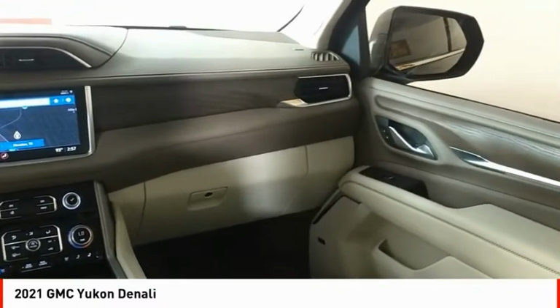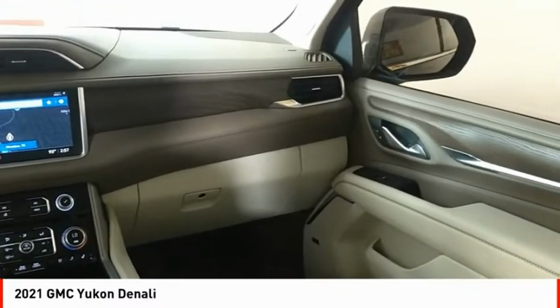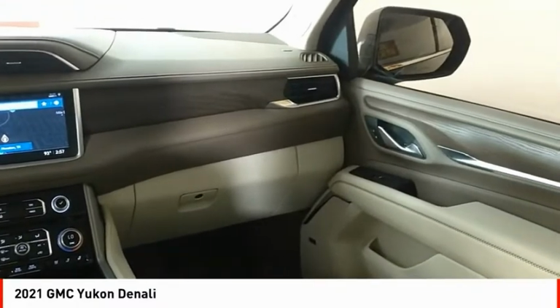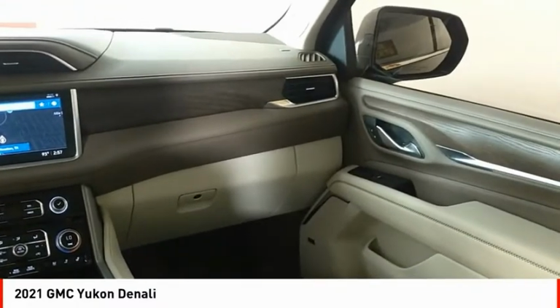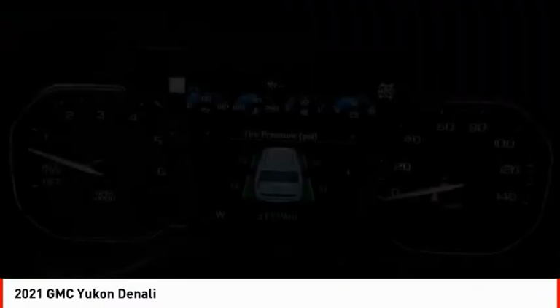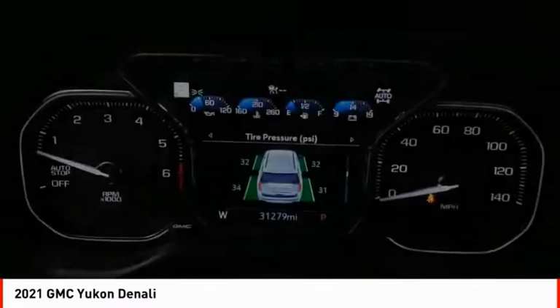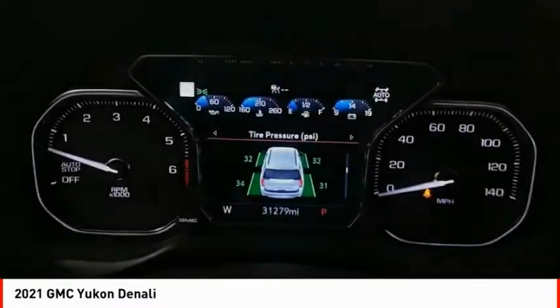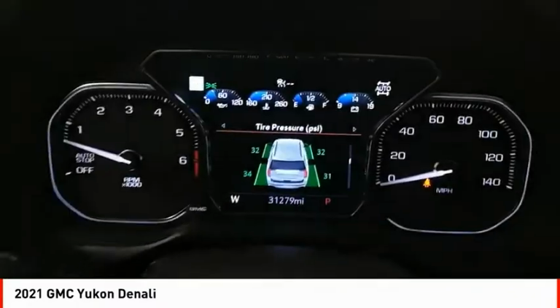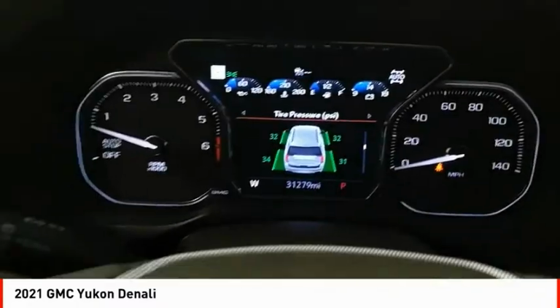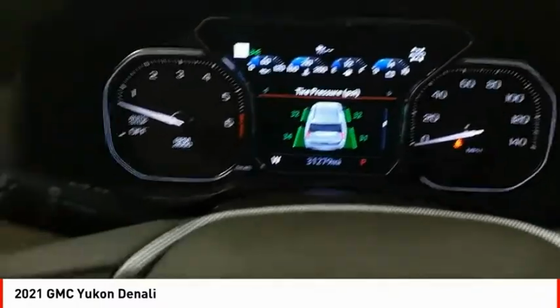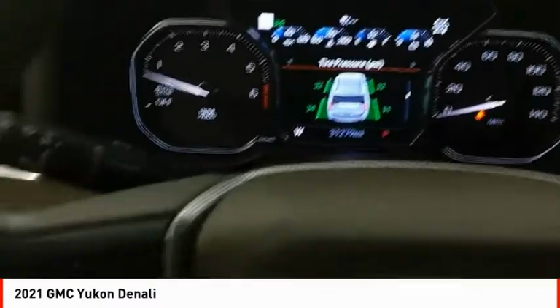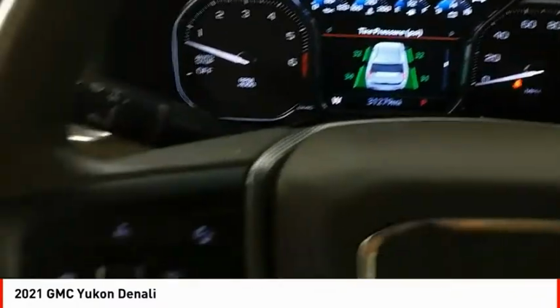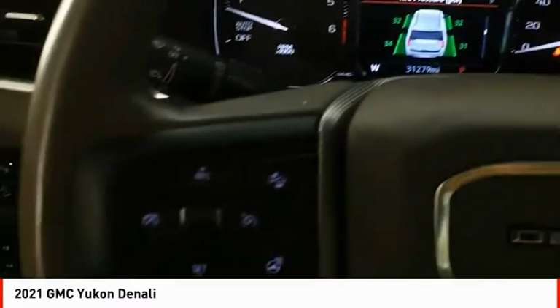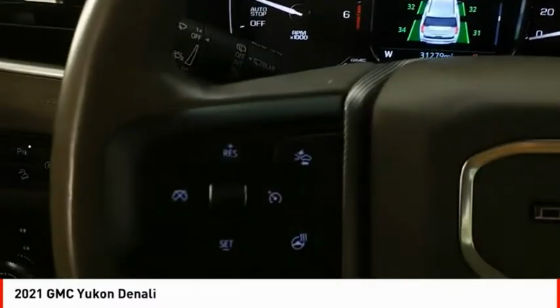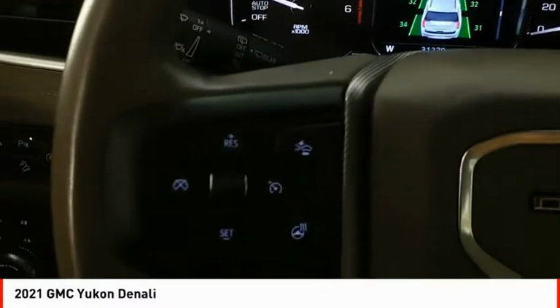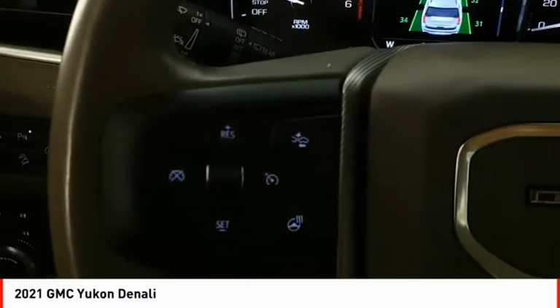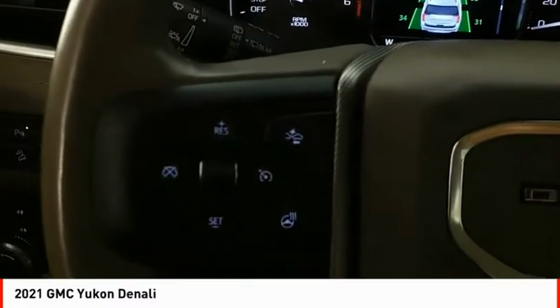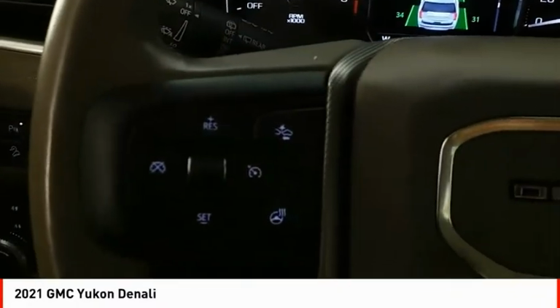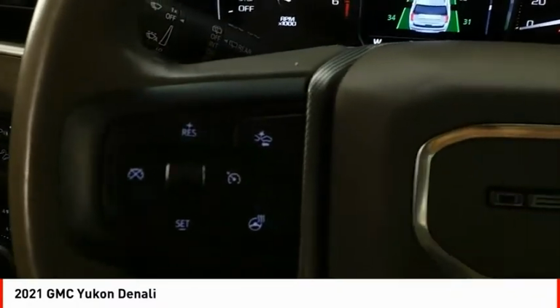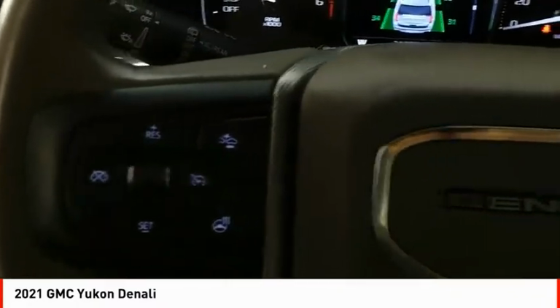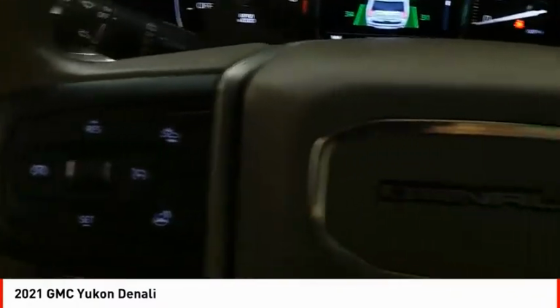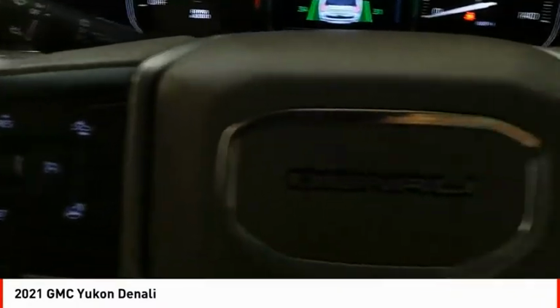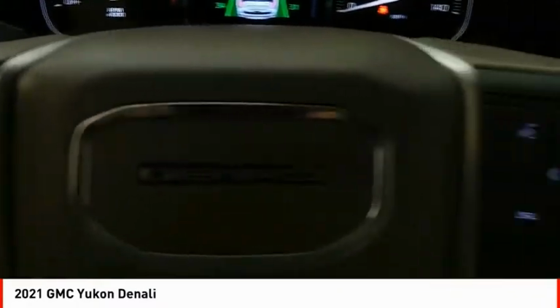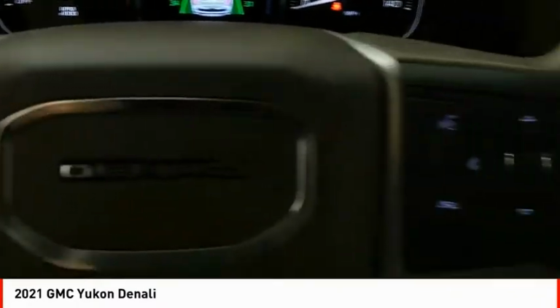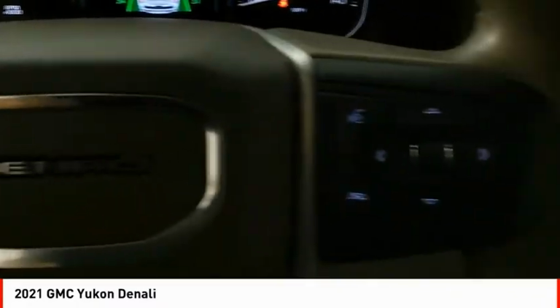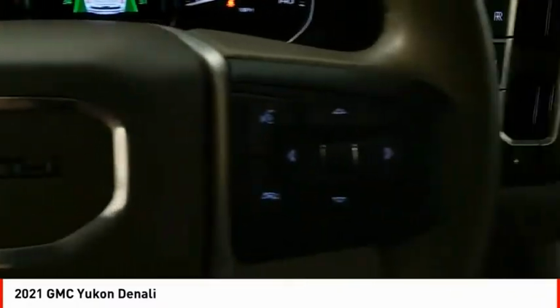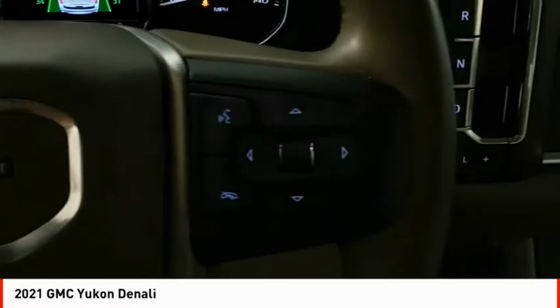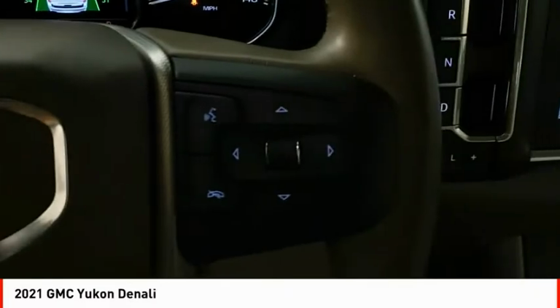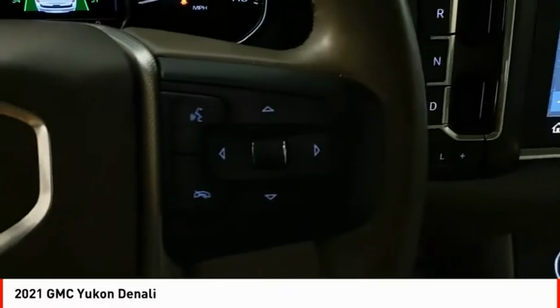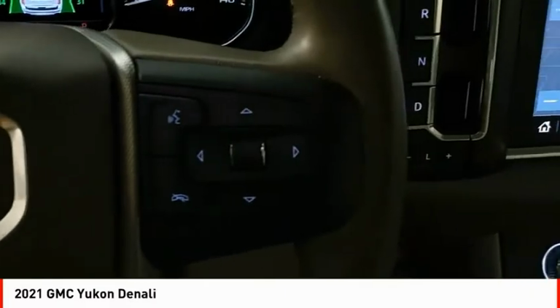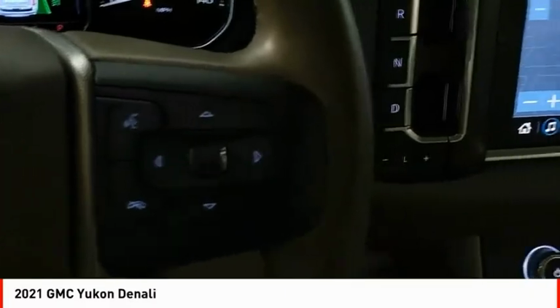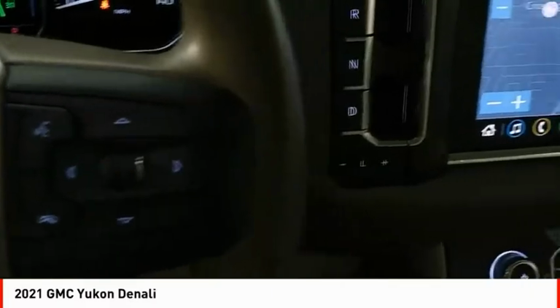Additional features include traction control, stability control, roll stability control, and a strut-type front suspension.